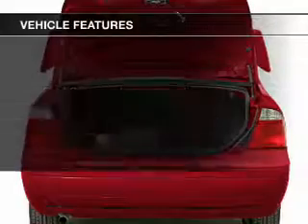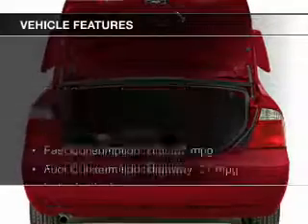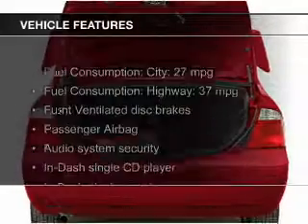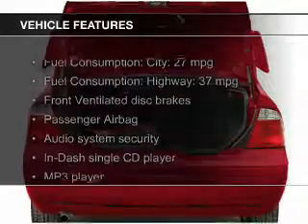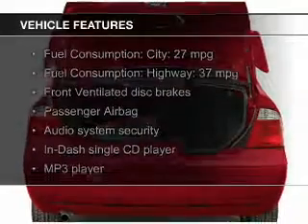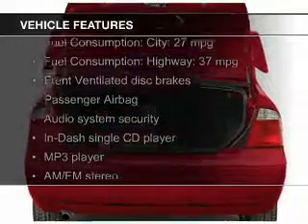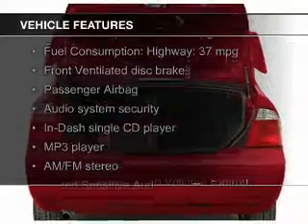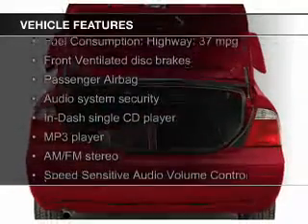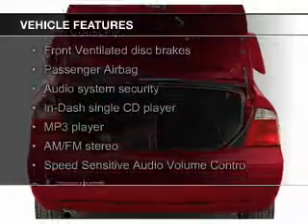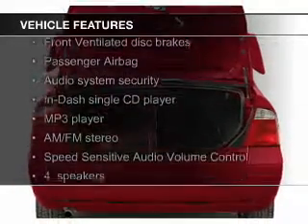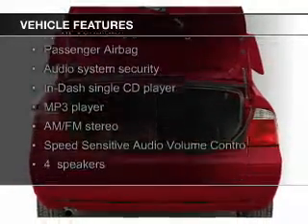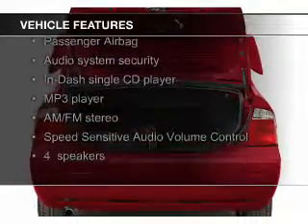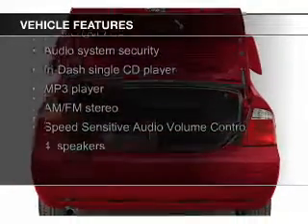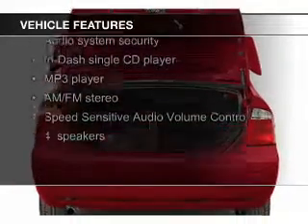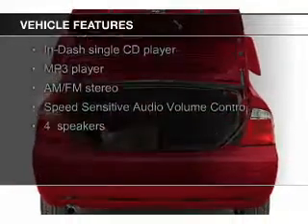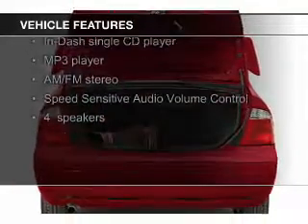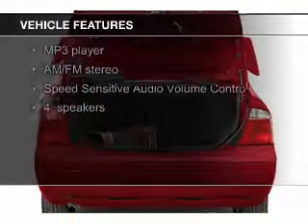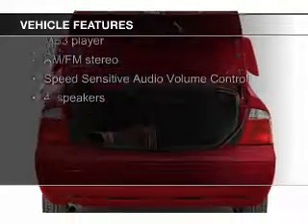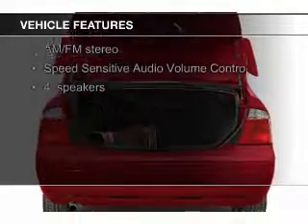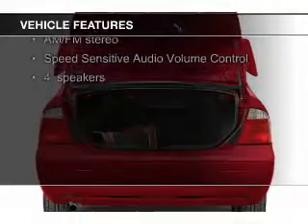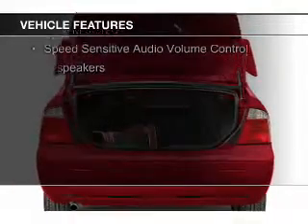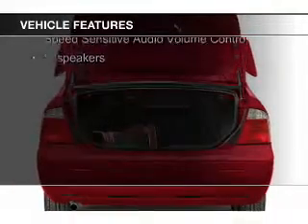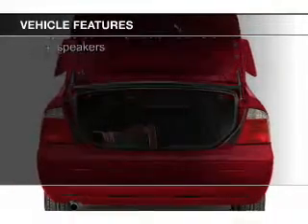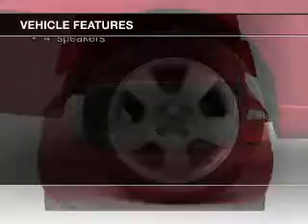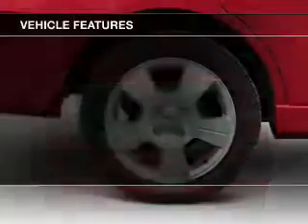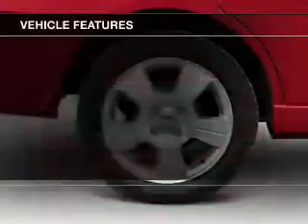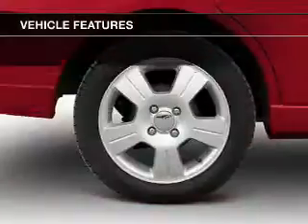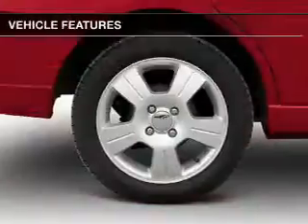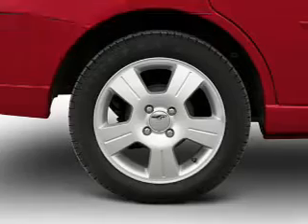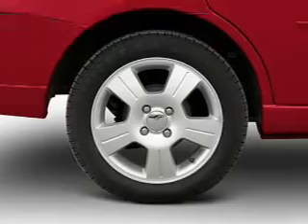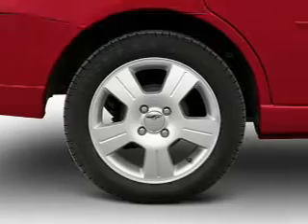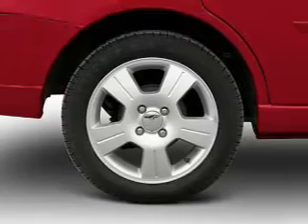The features include electric trunk, an MP3 player, privacy glass, and power steering.